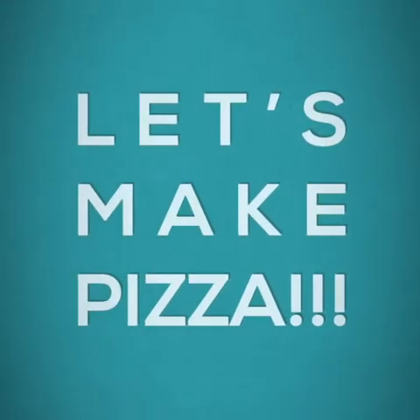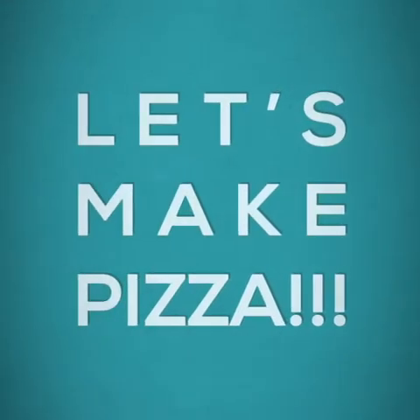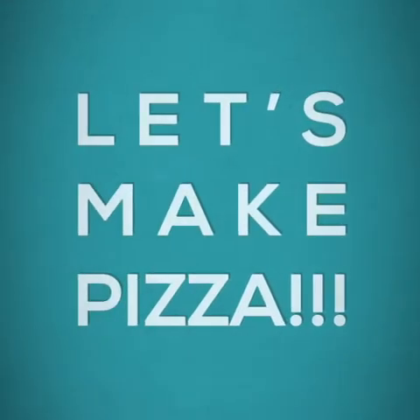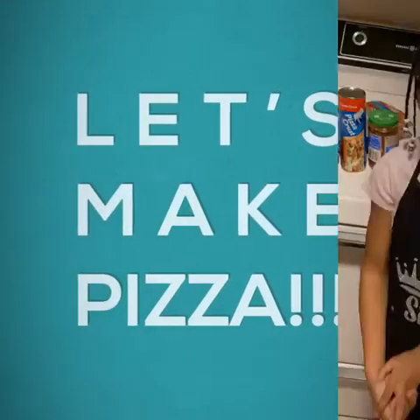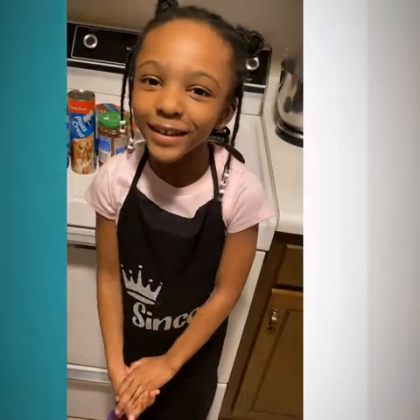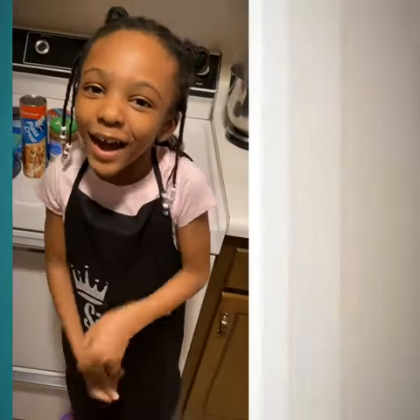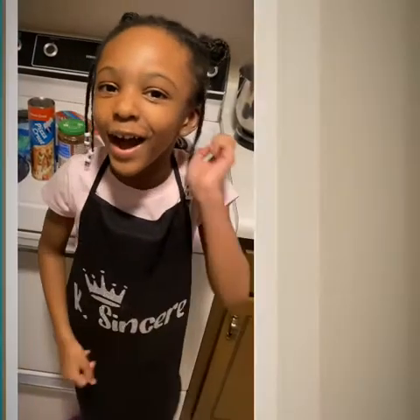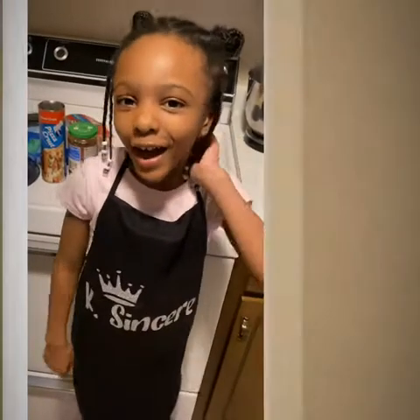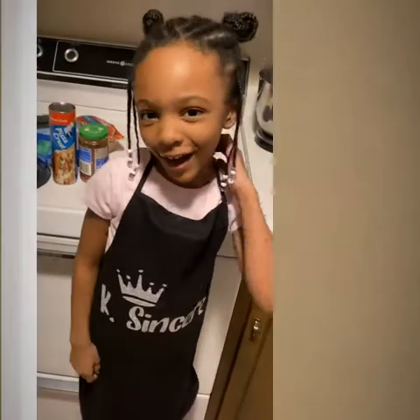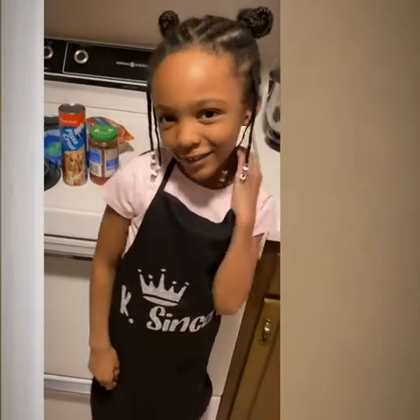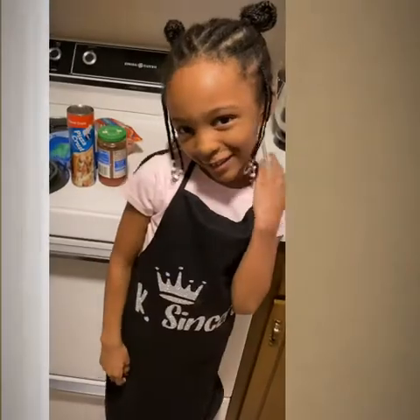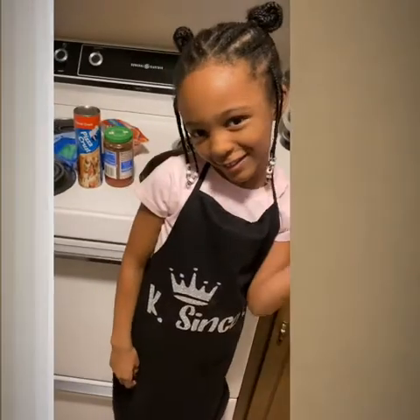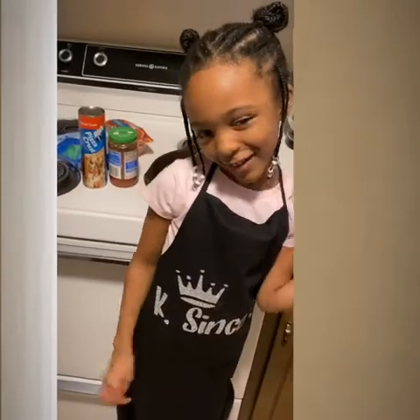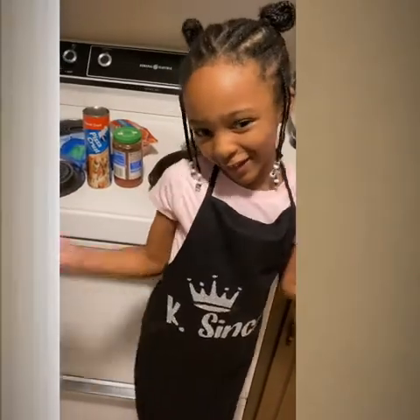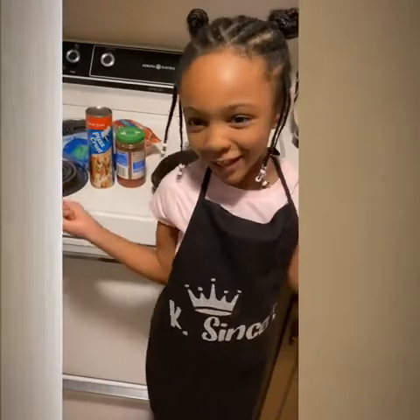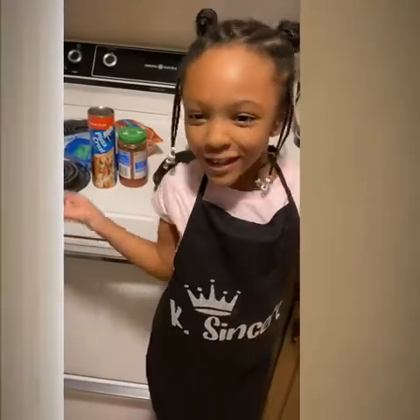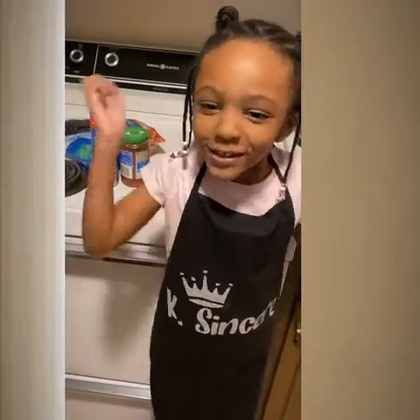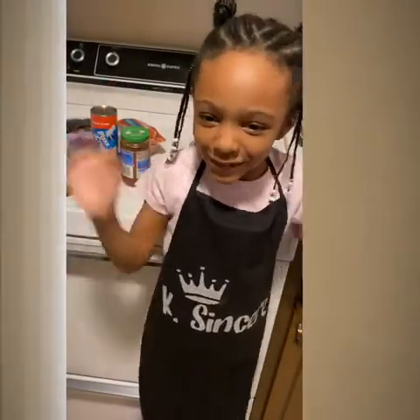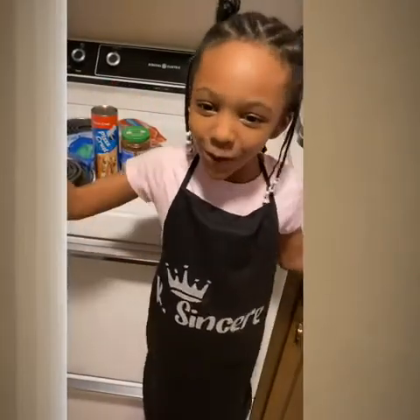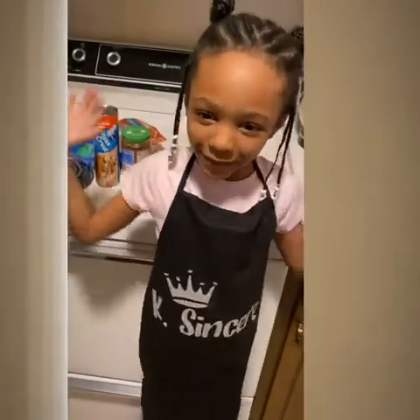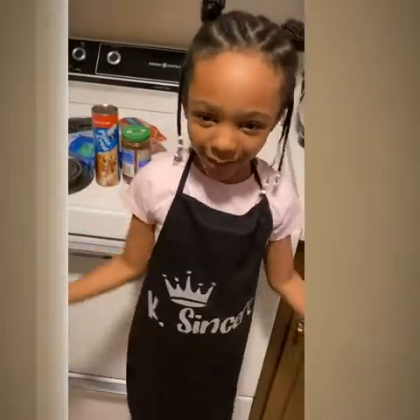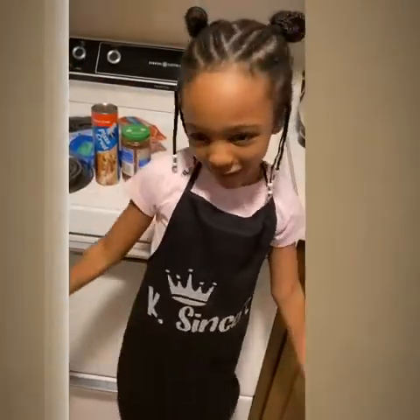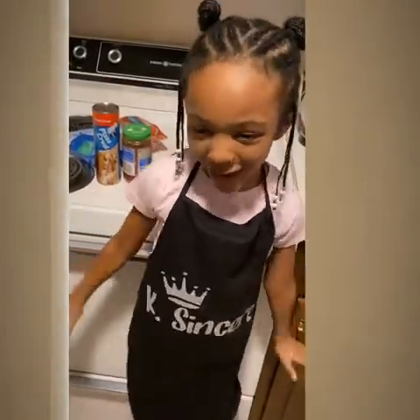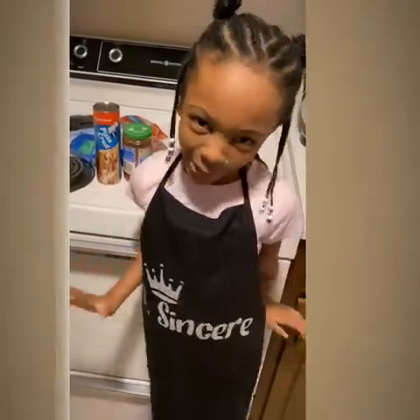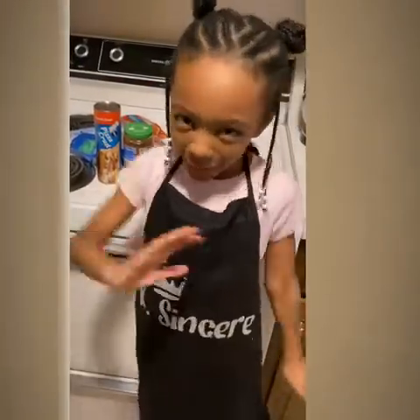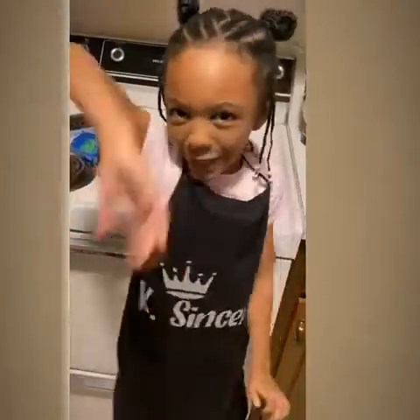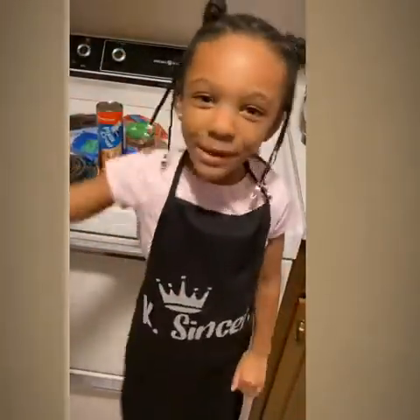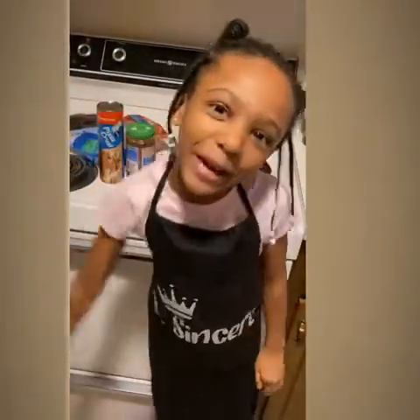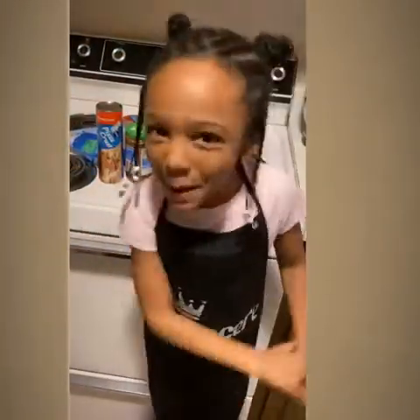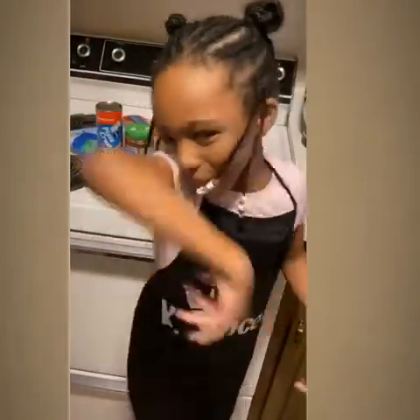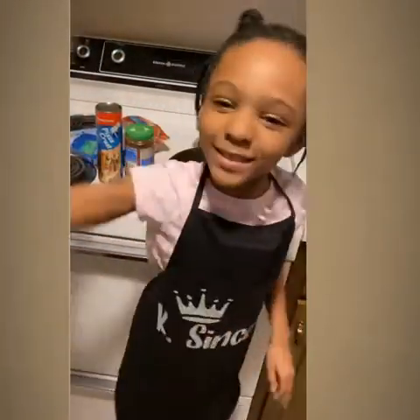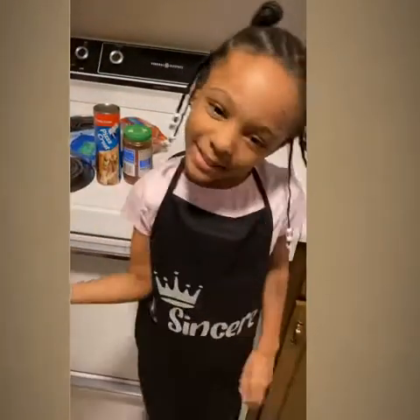Hi guys, it's Chef Gaden. So guess what guys, we're going to be making pizza.